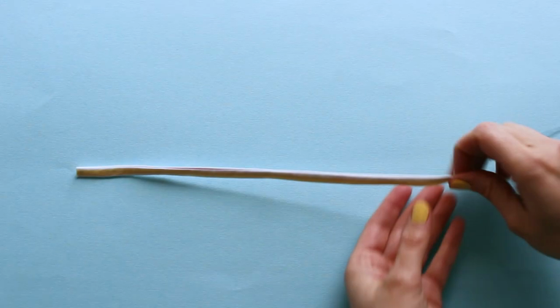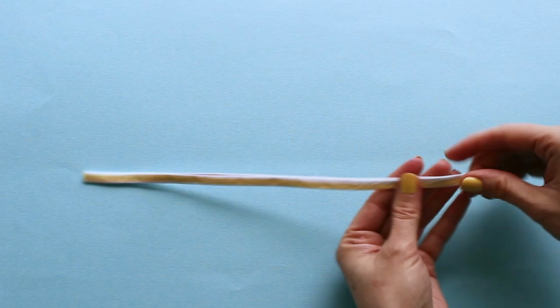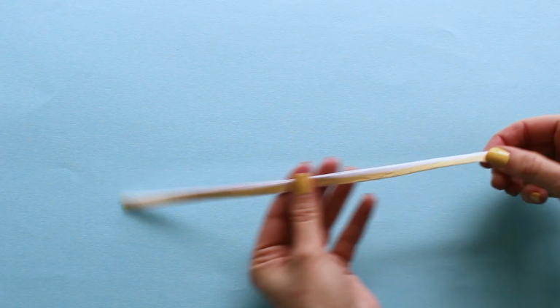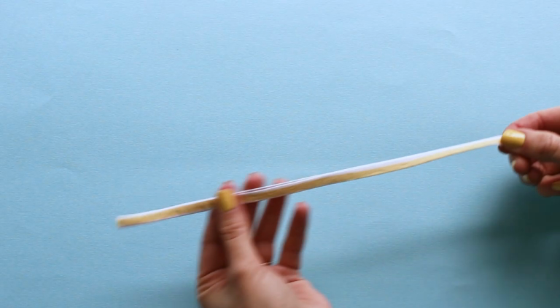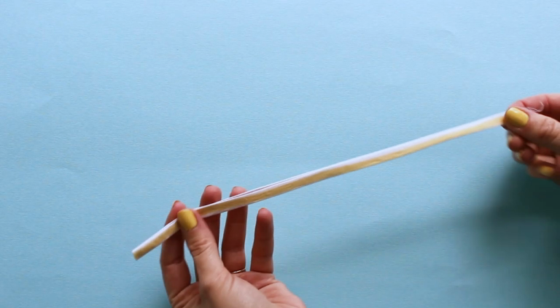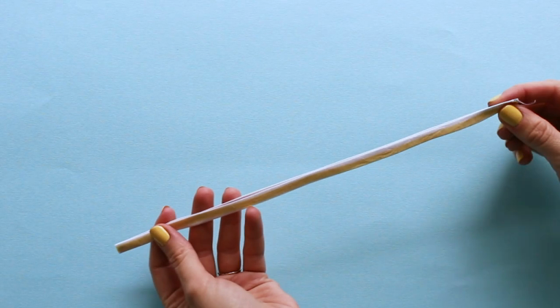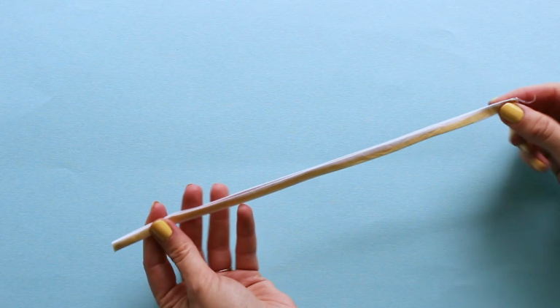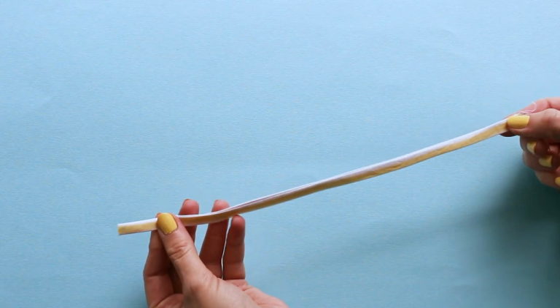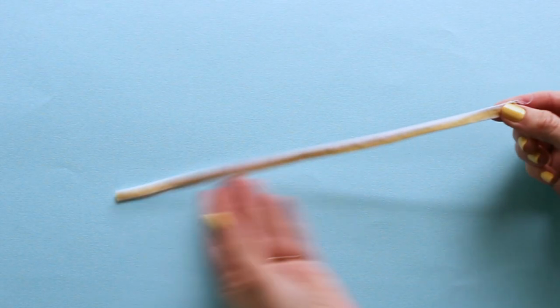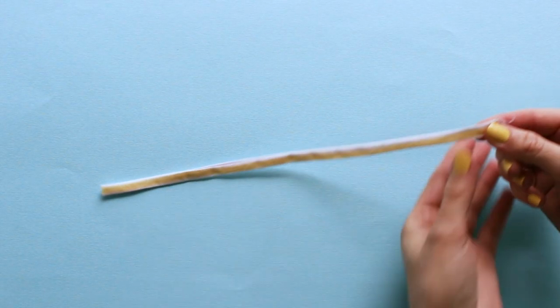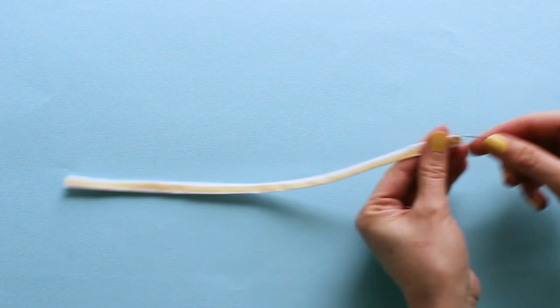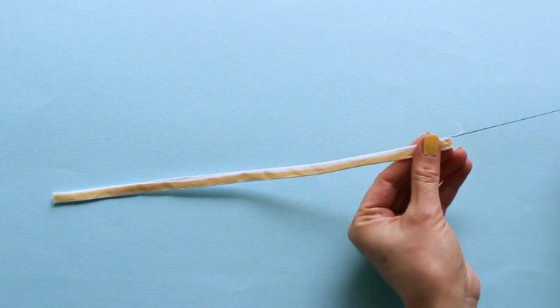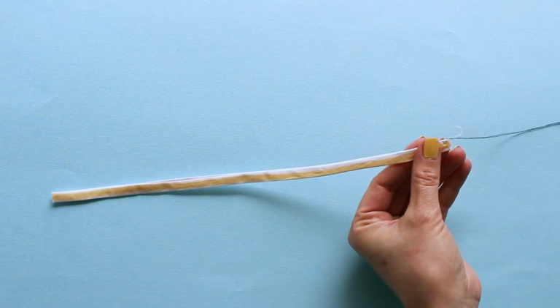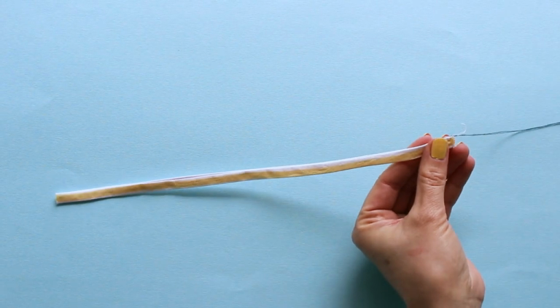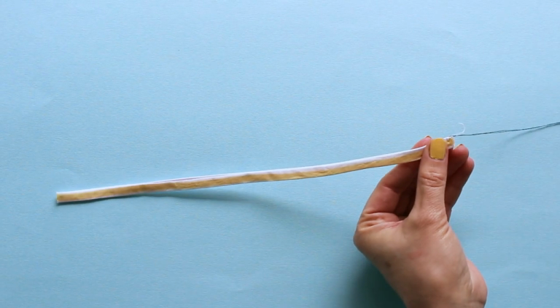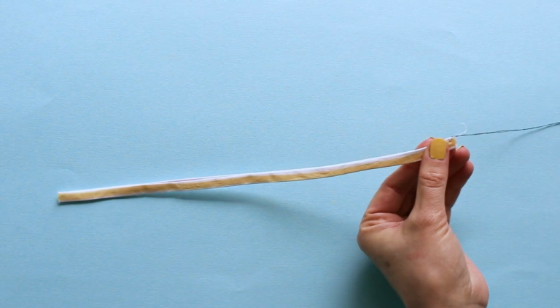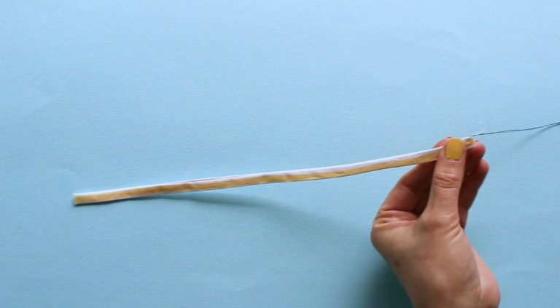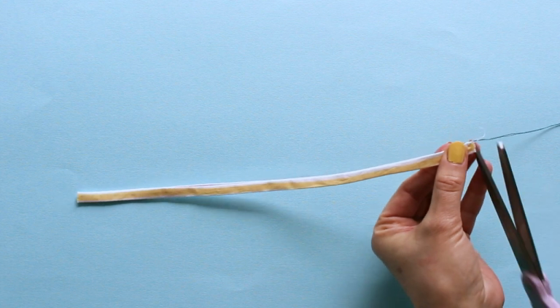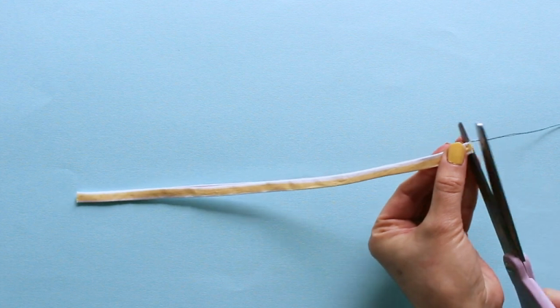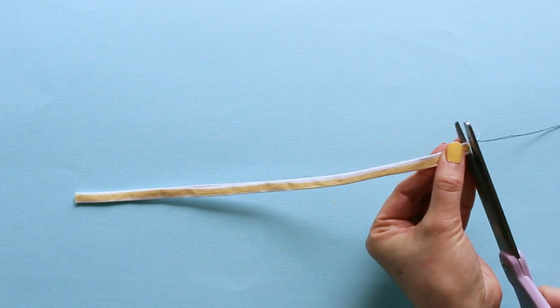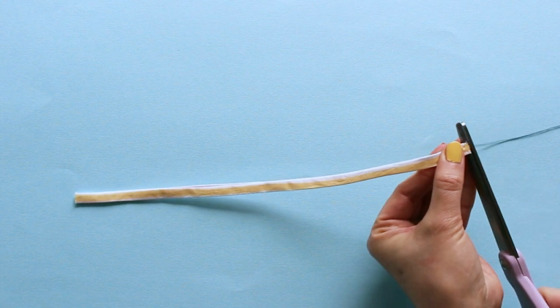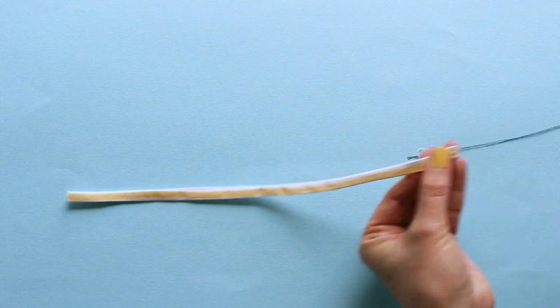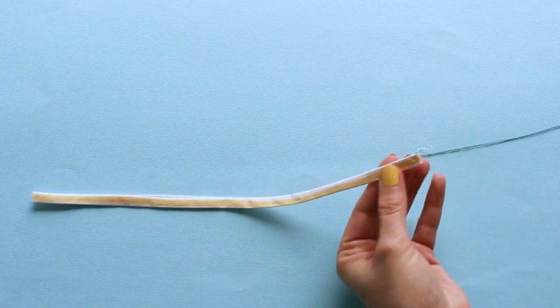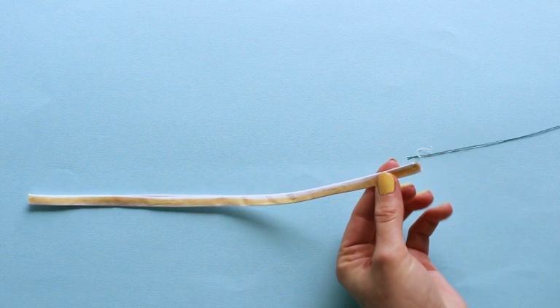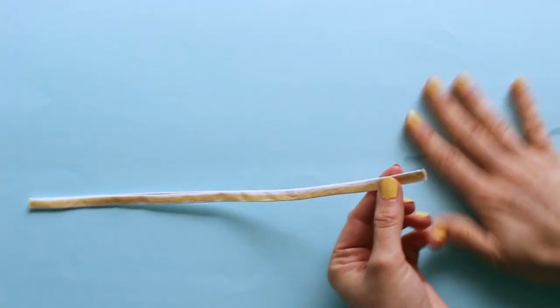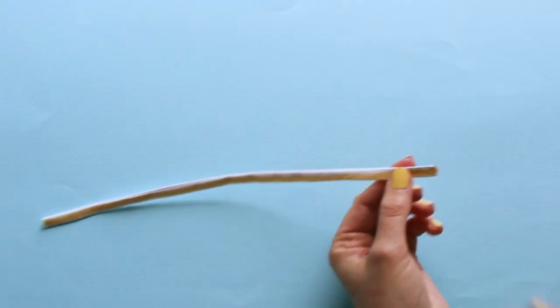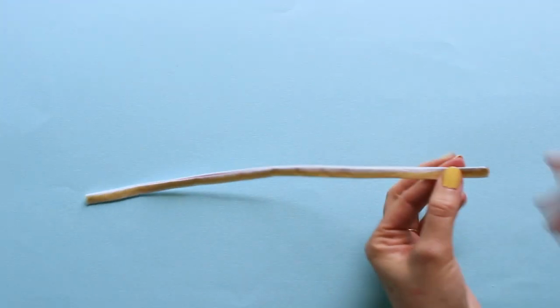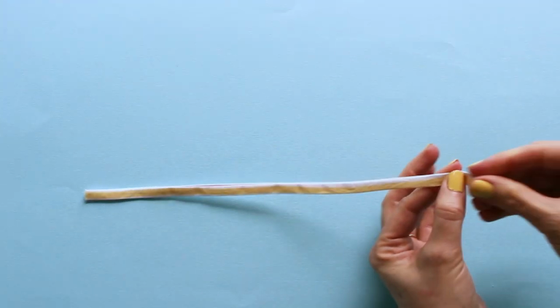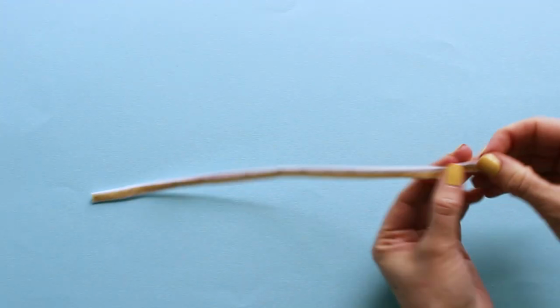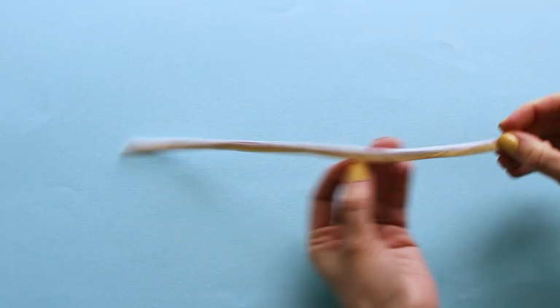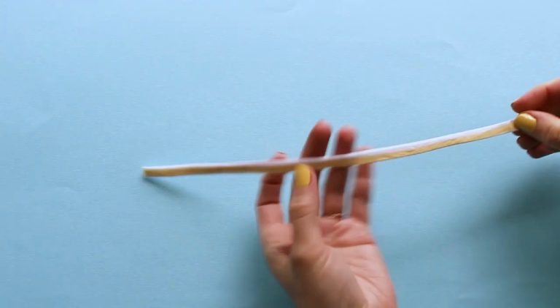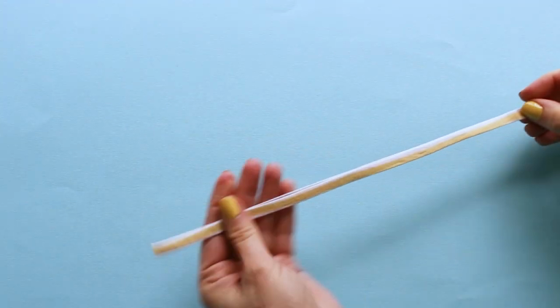Tada! A lovely turned out strap, loop or drawstring. No fancy tools needed.